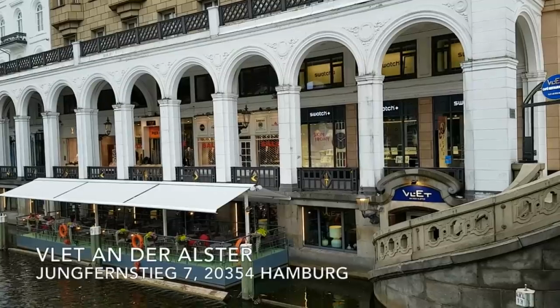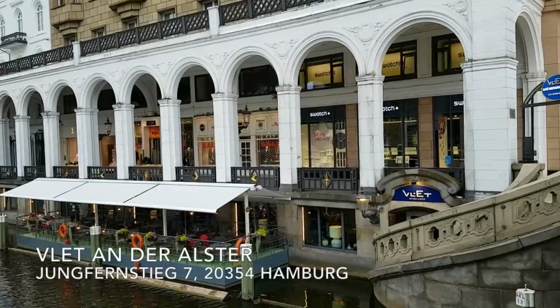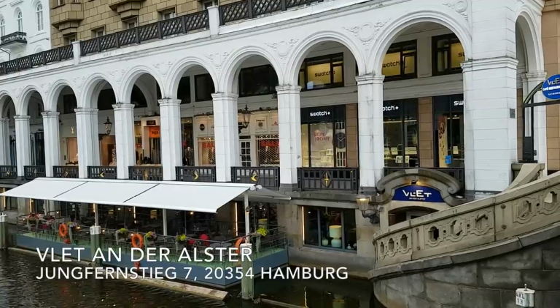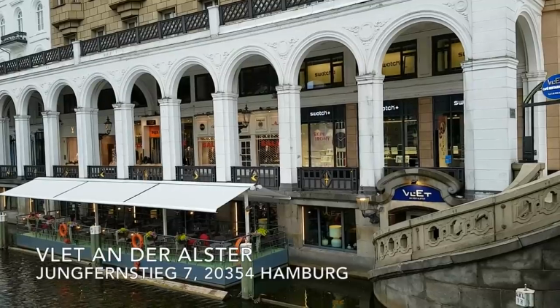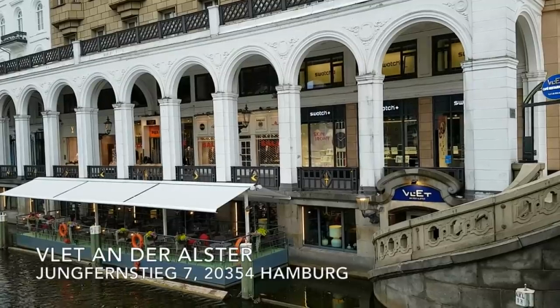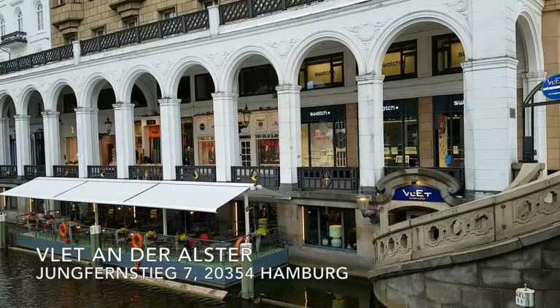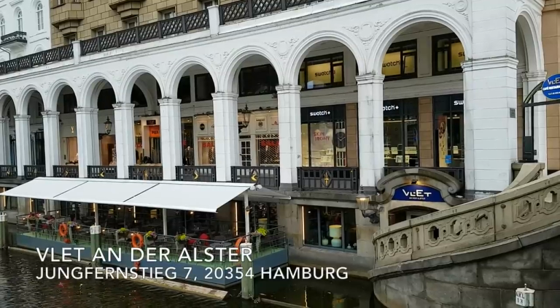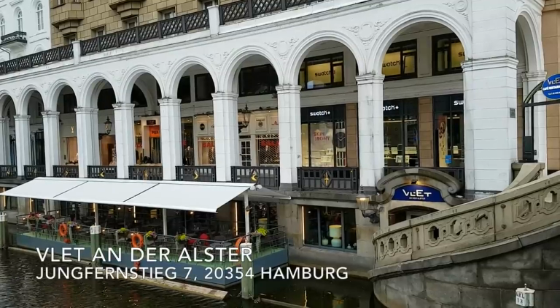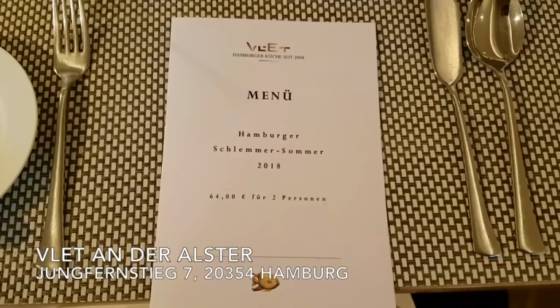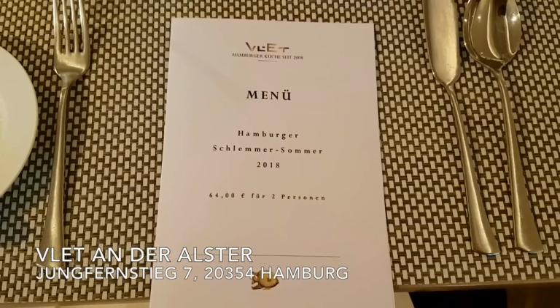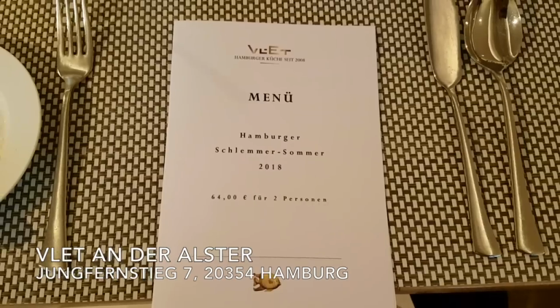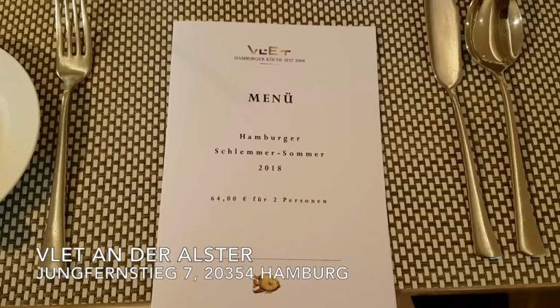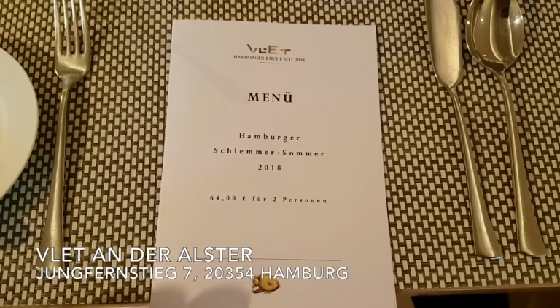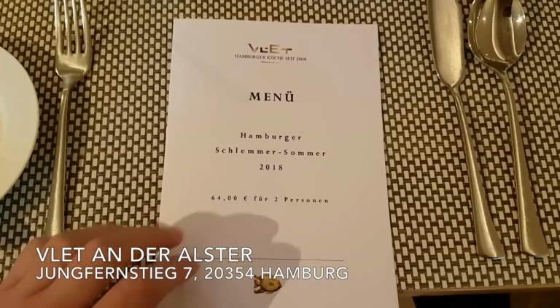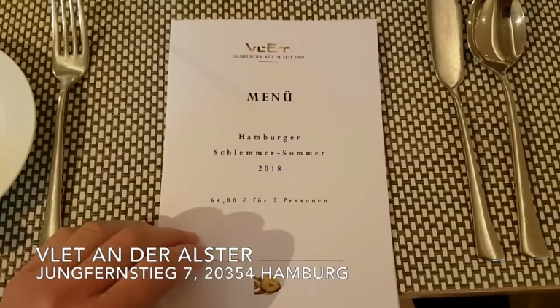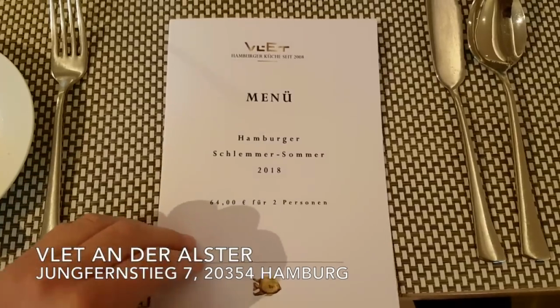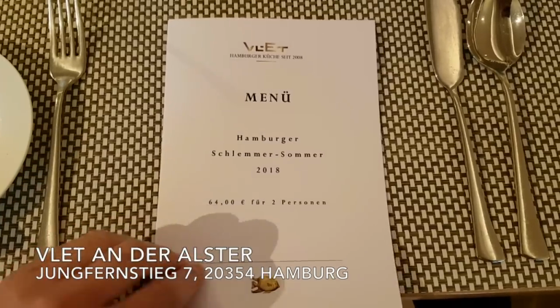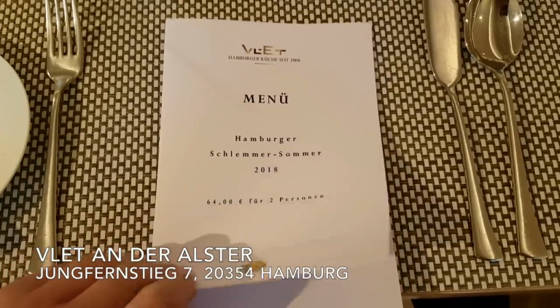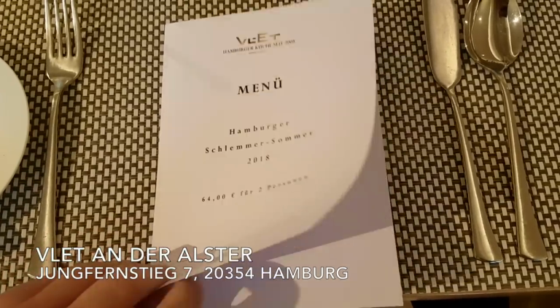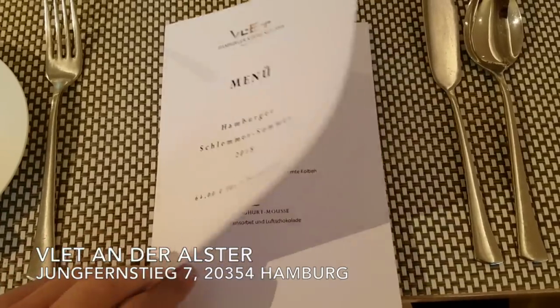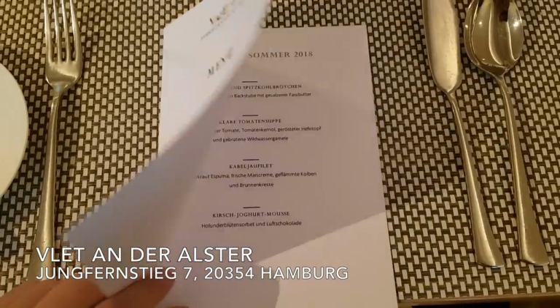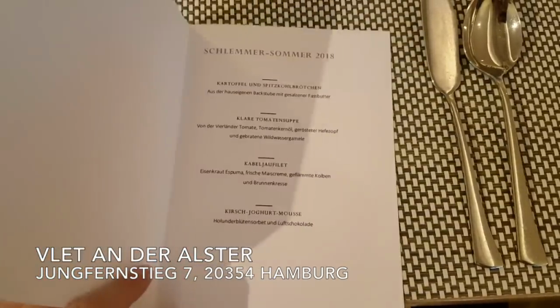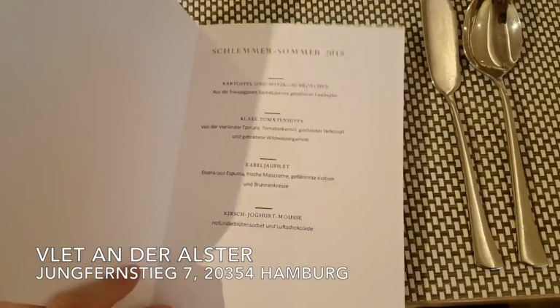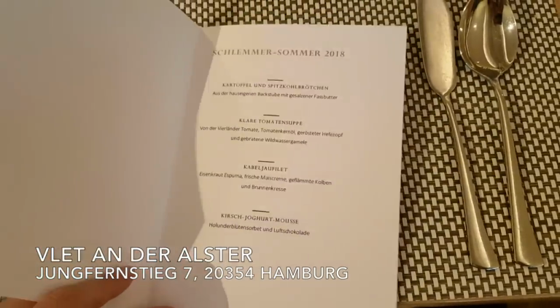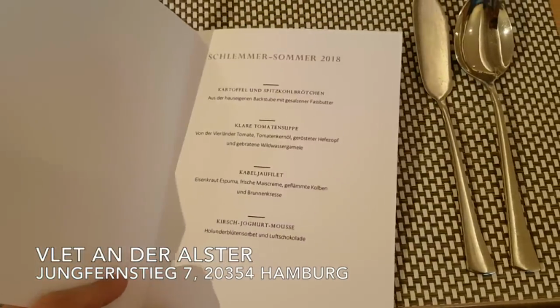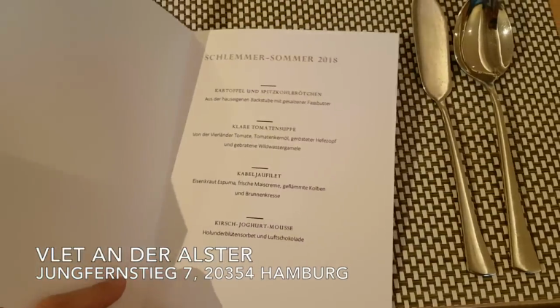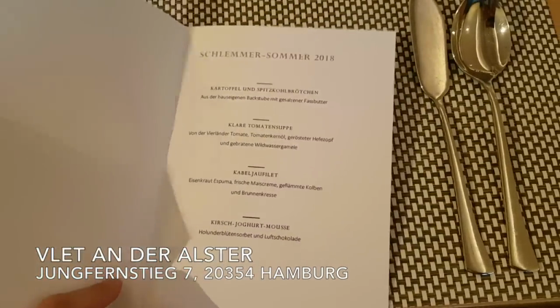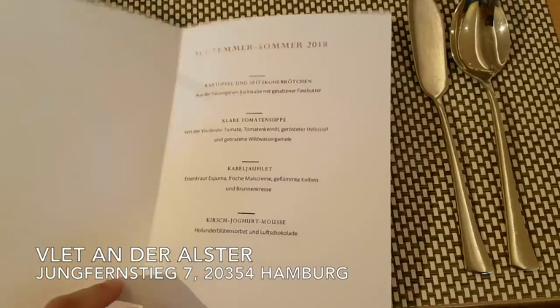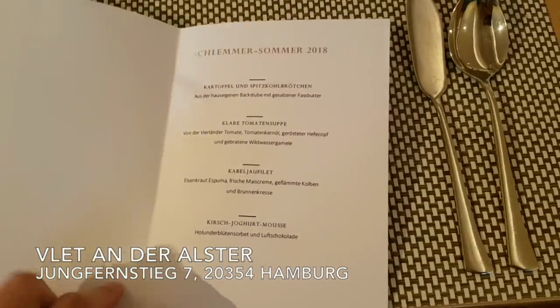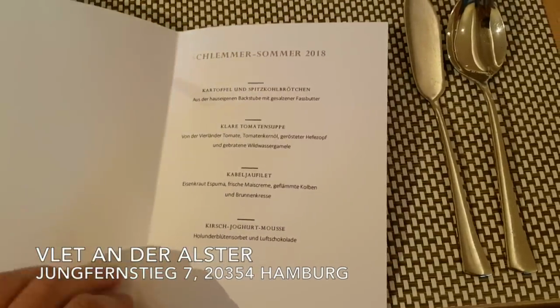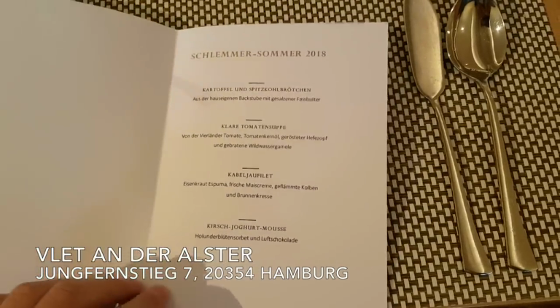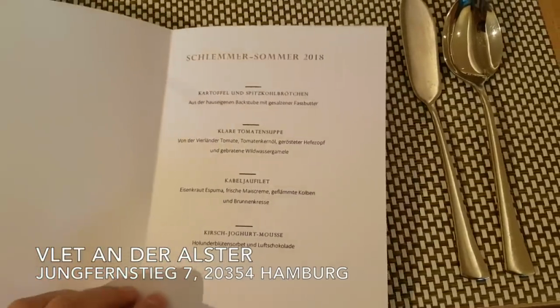If you would like to taste original Hamburg cuisine and regional products, visit the restaurant Vilander Alster.